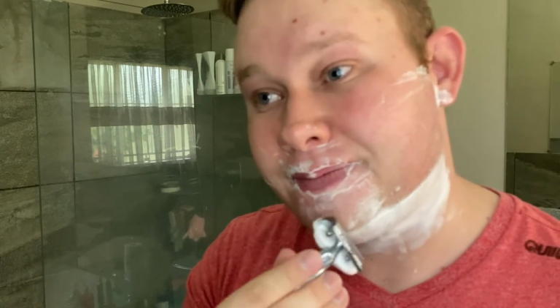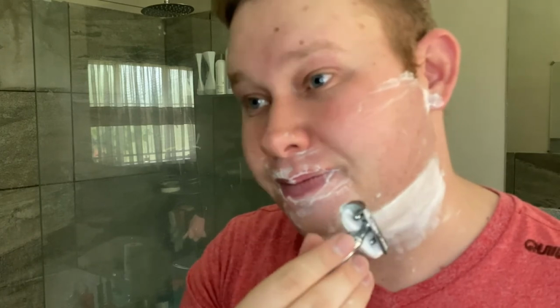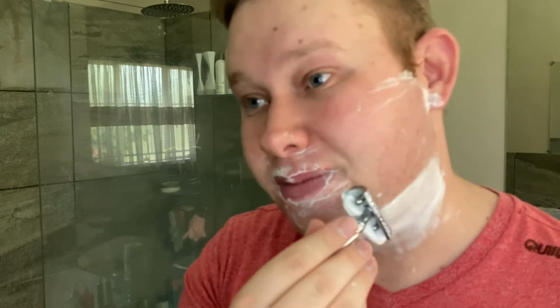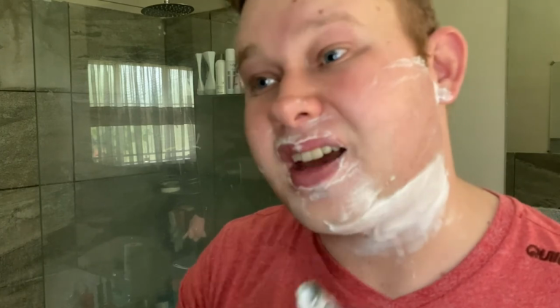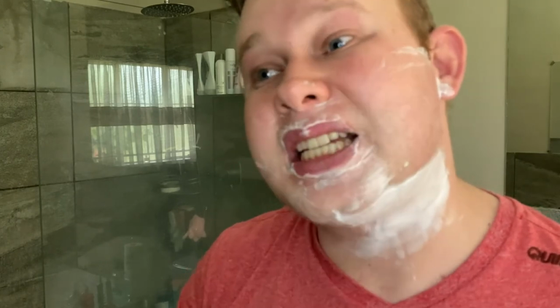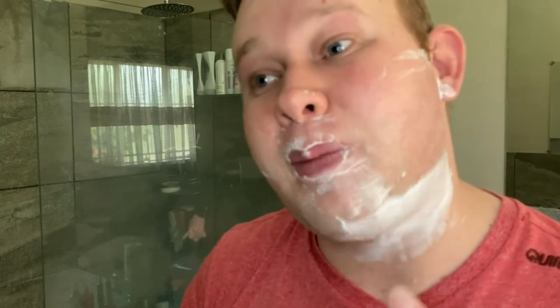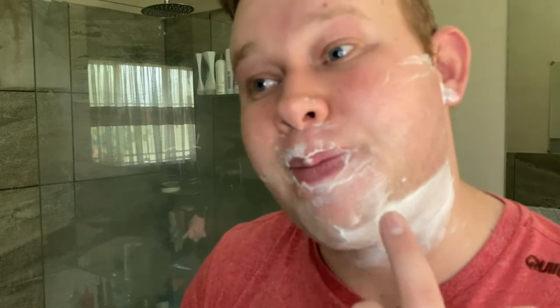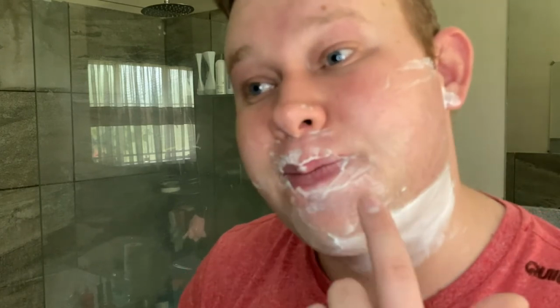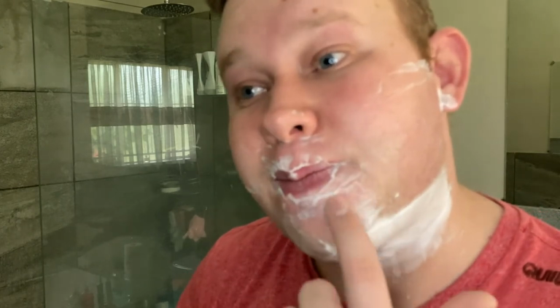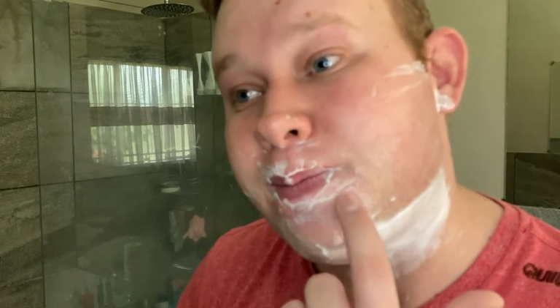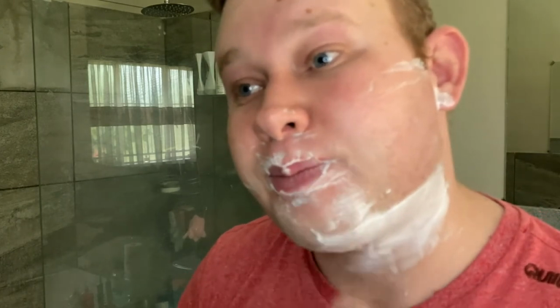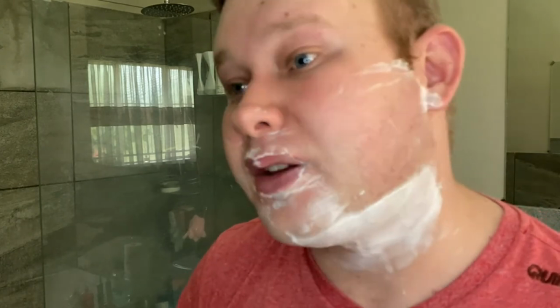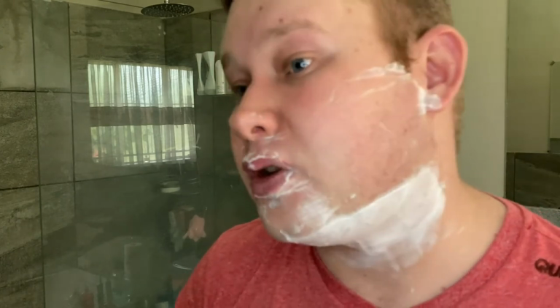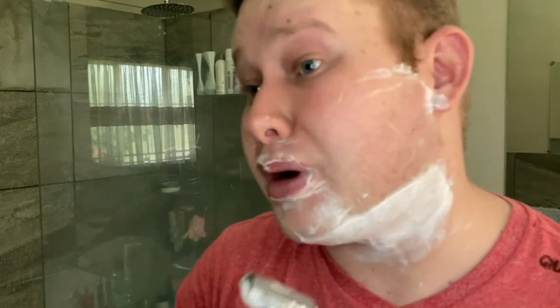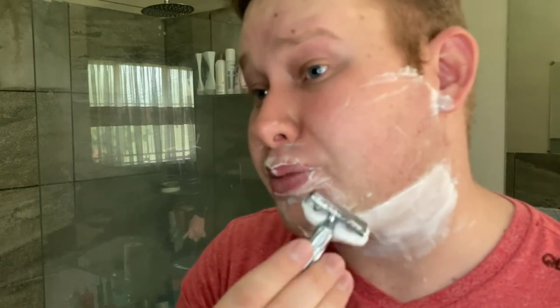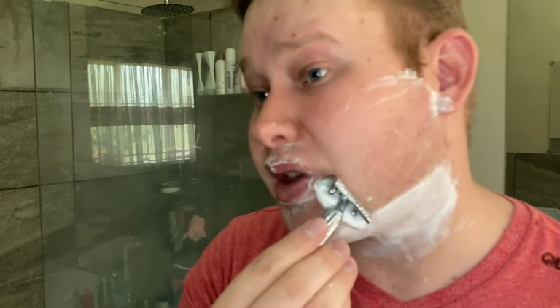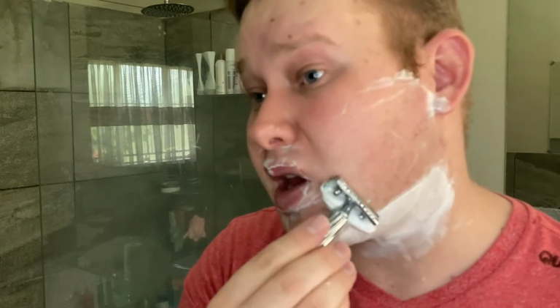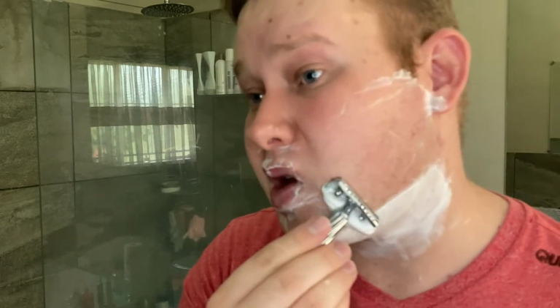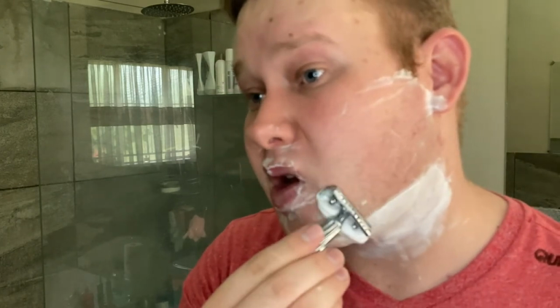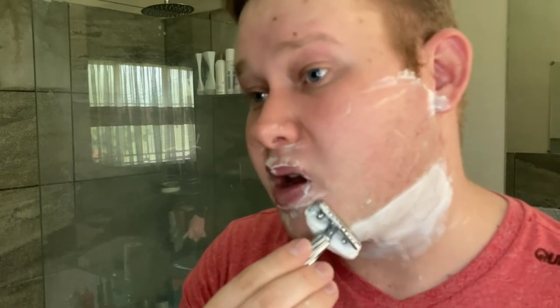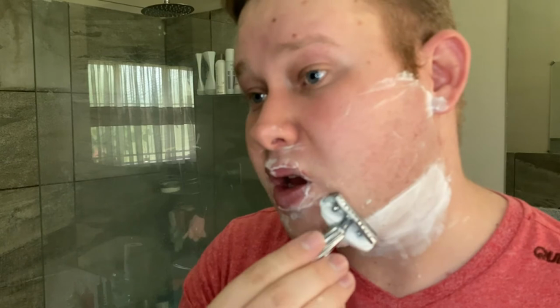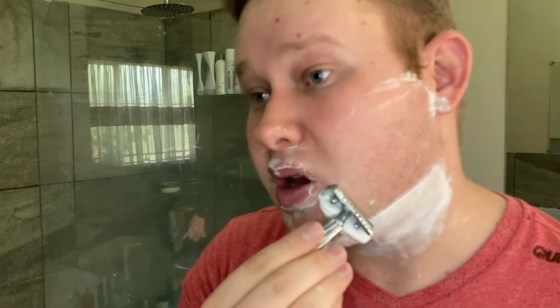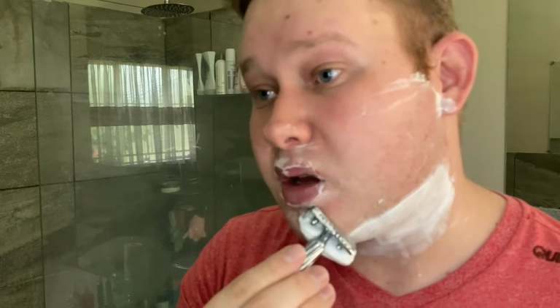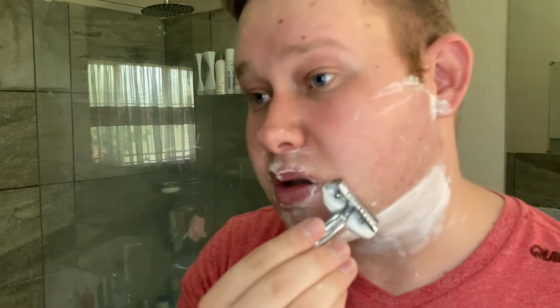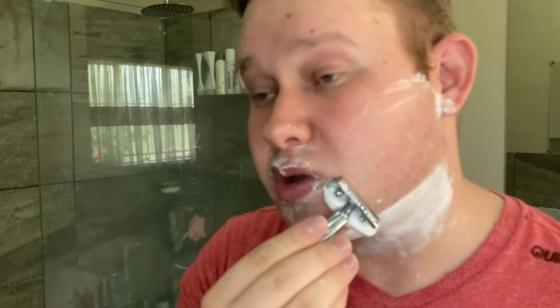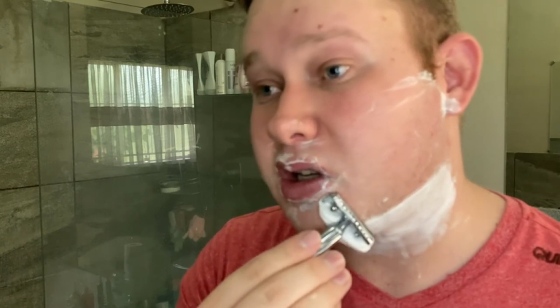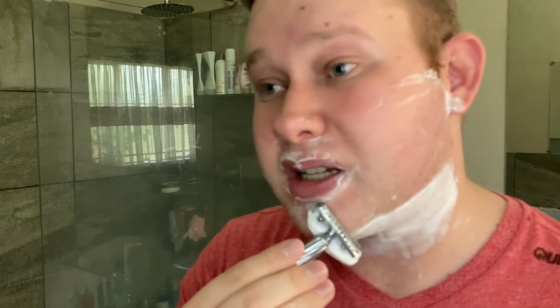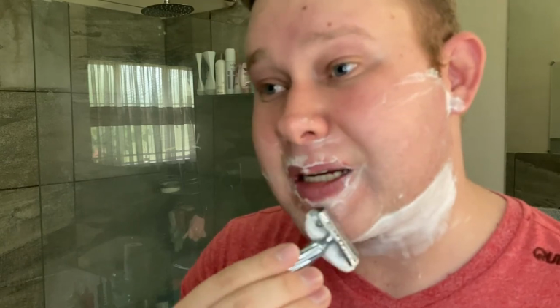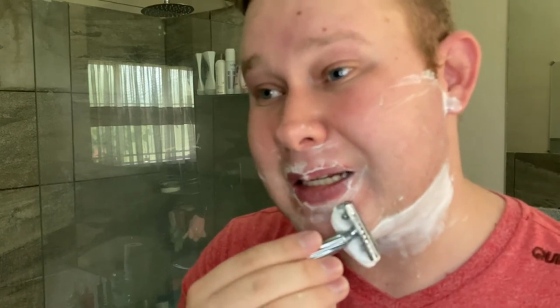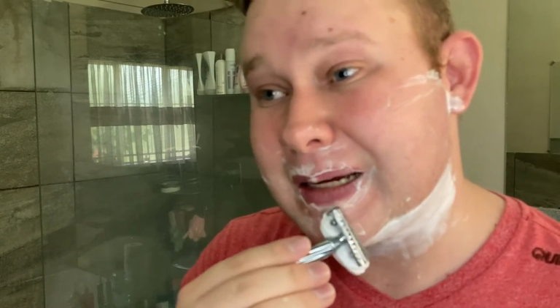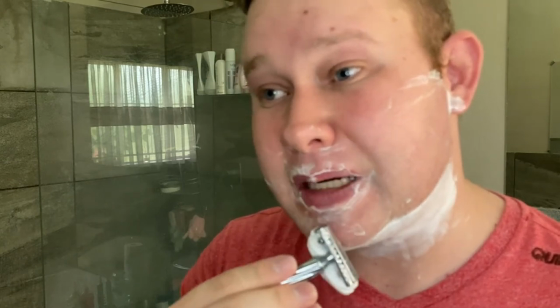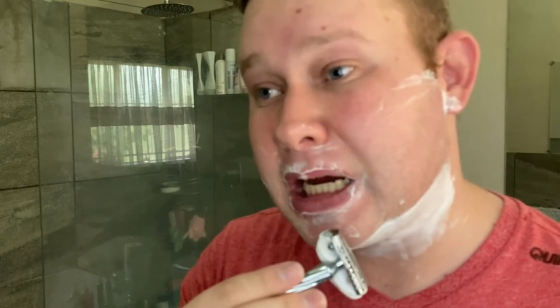You can see a few bumps there, so I'm just going to take my time.